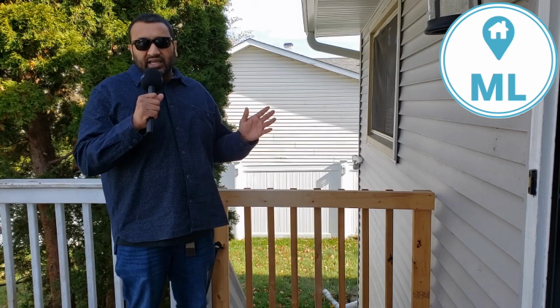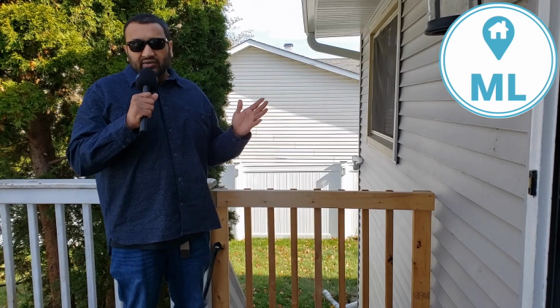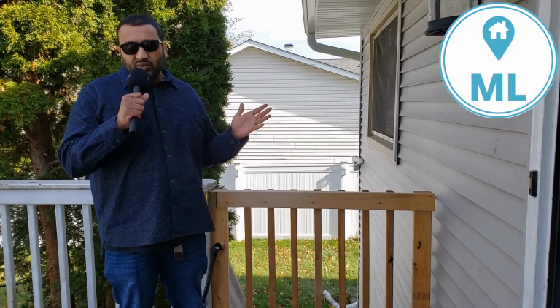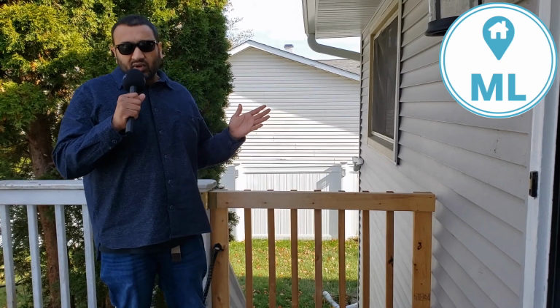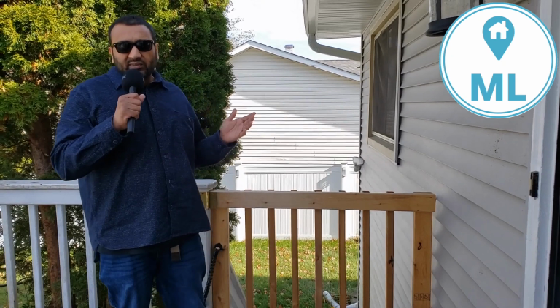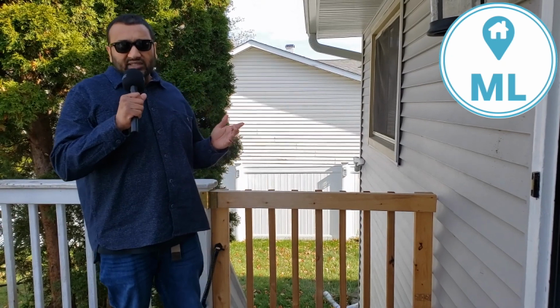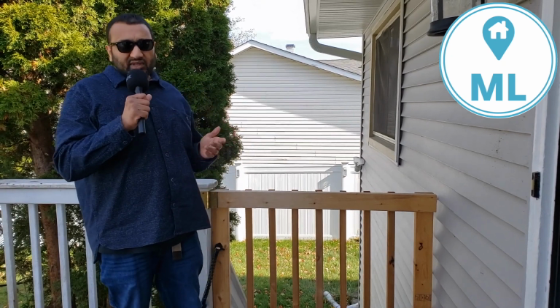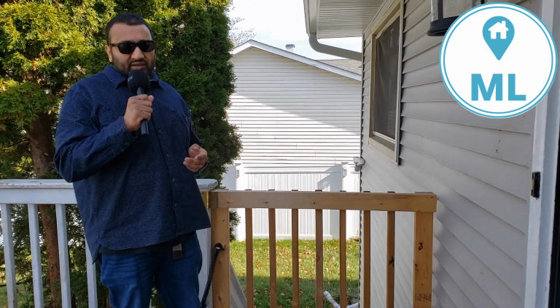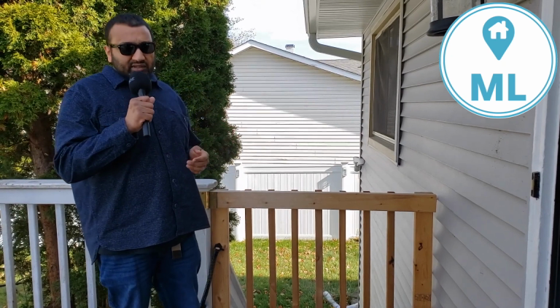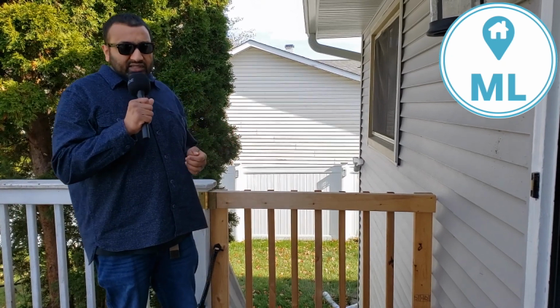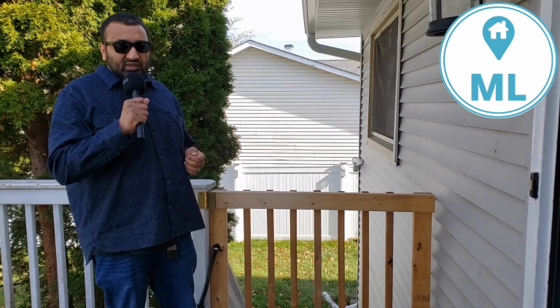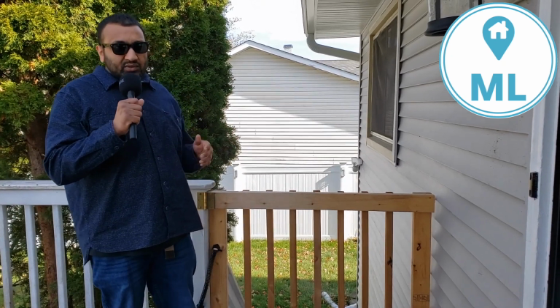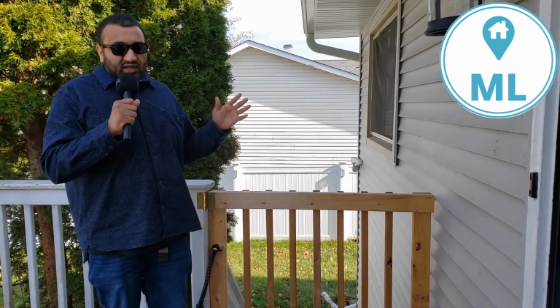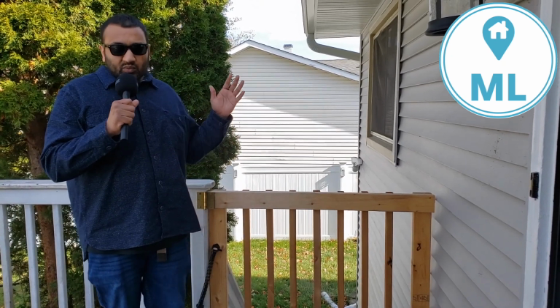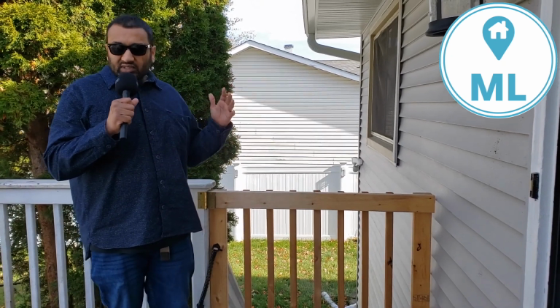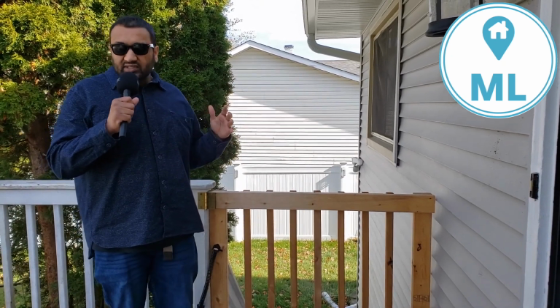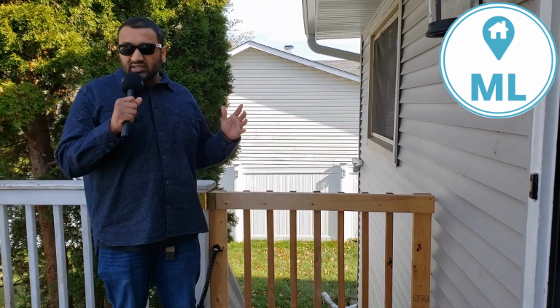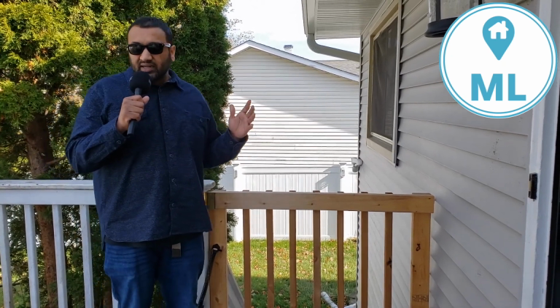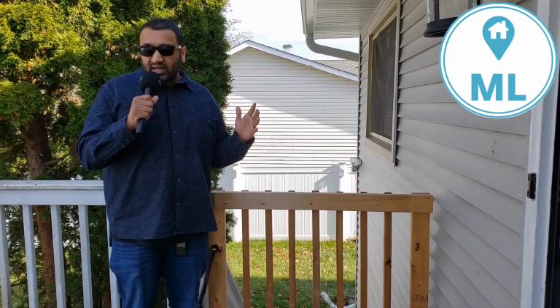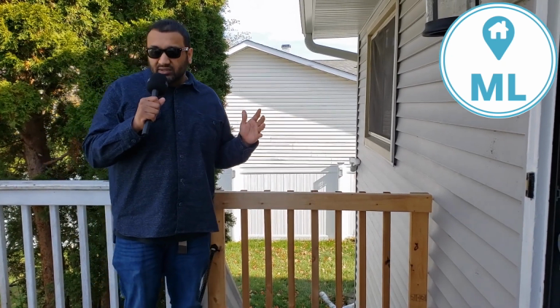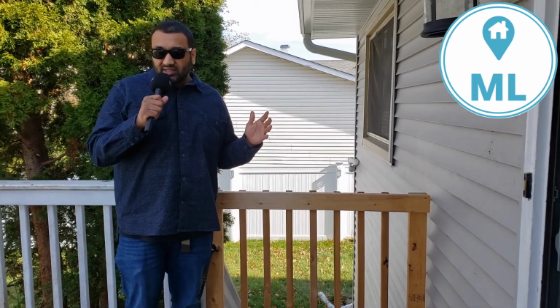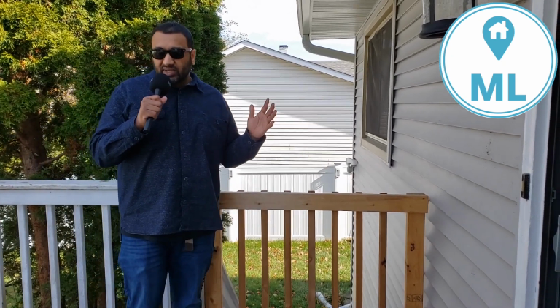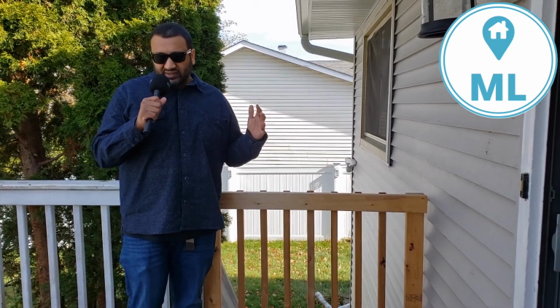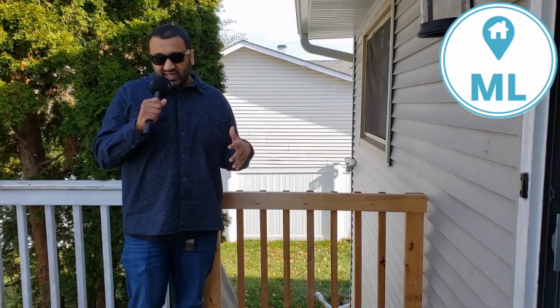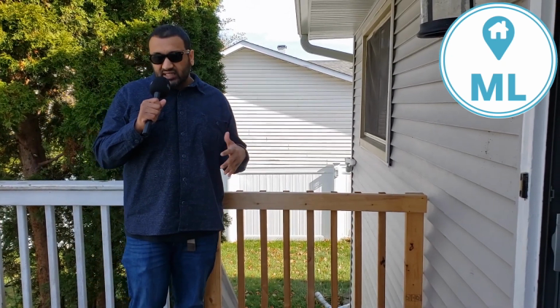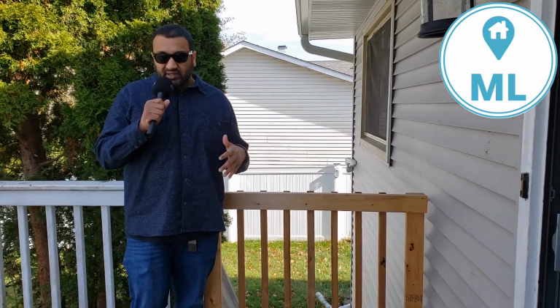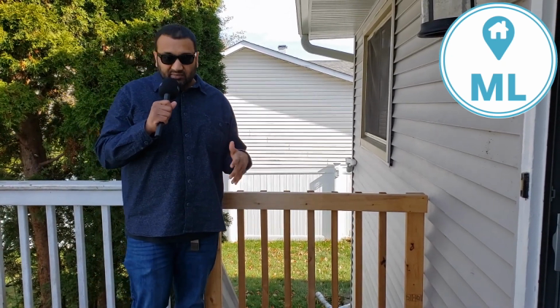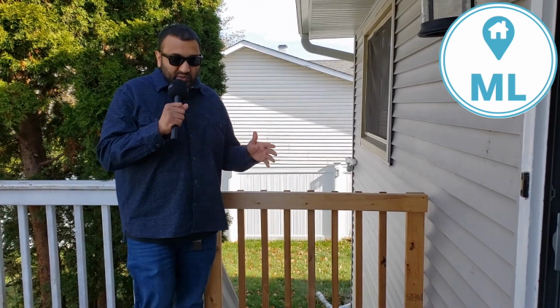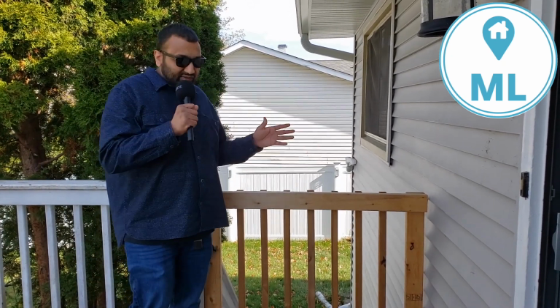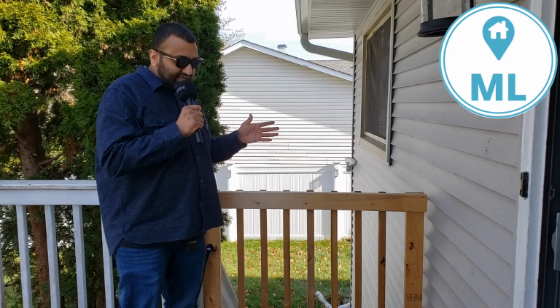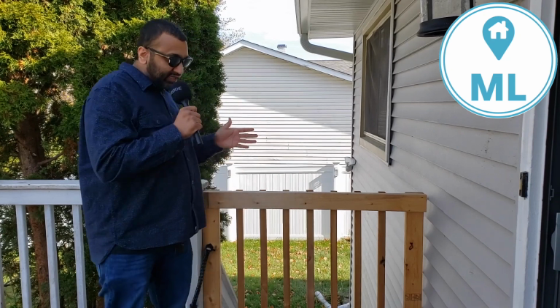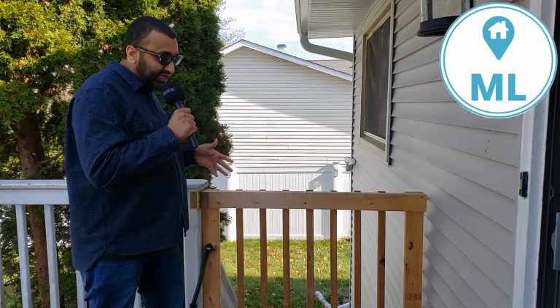Hey everyone, welcome back to Millennial Living. One of the things about our house is that we have a deck up here, but we never had a gate.